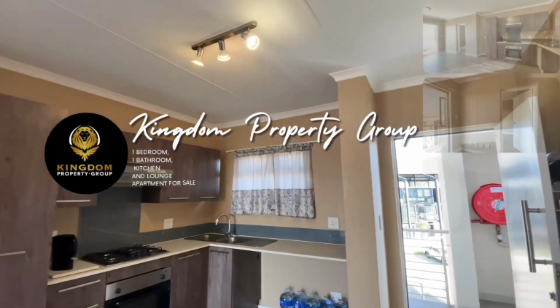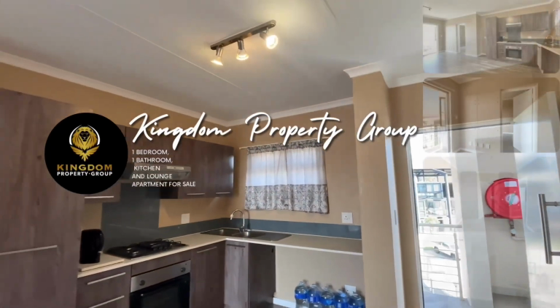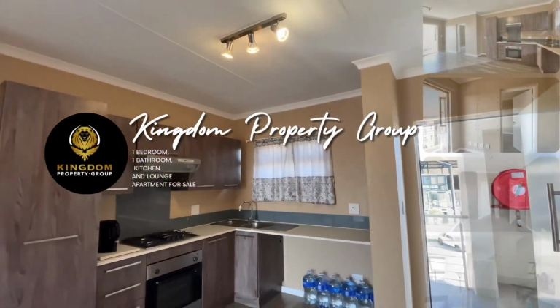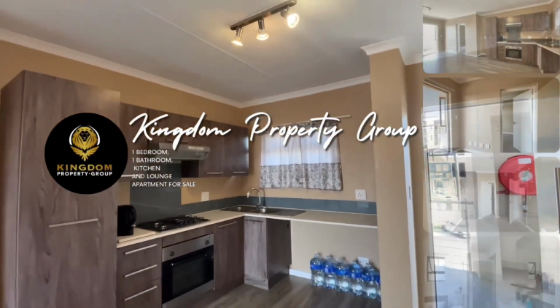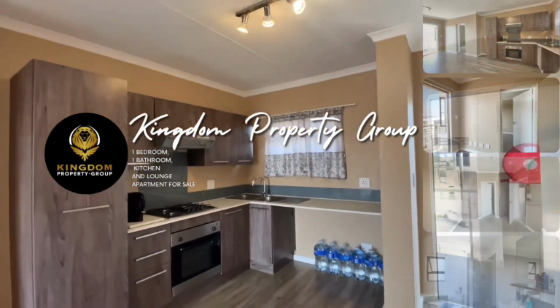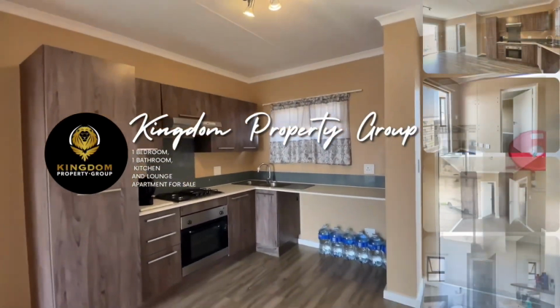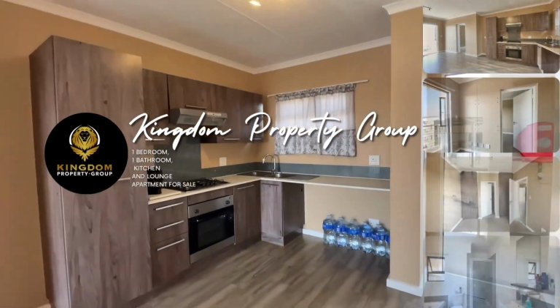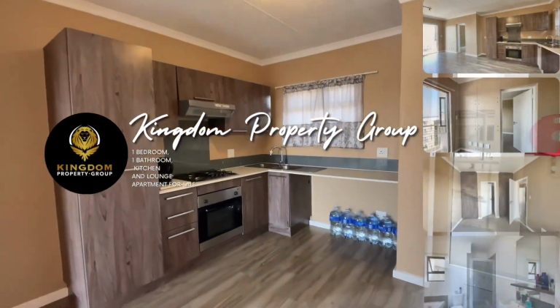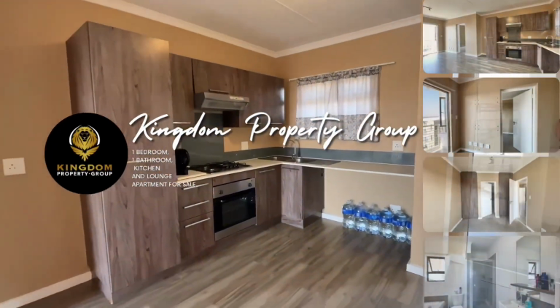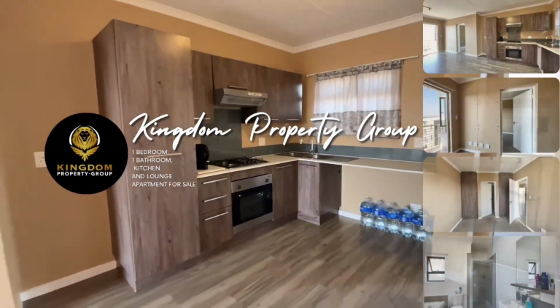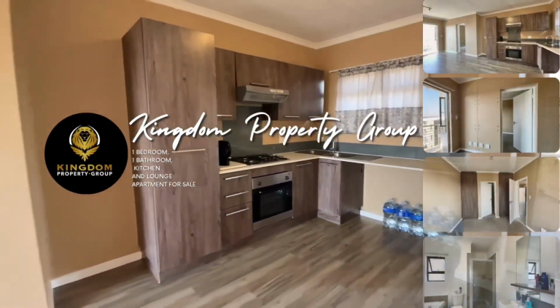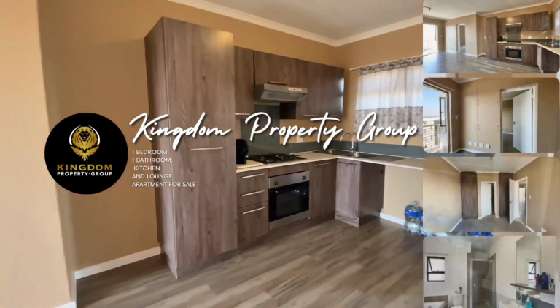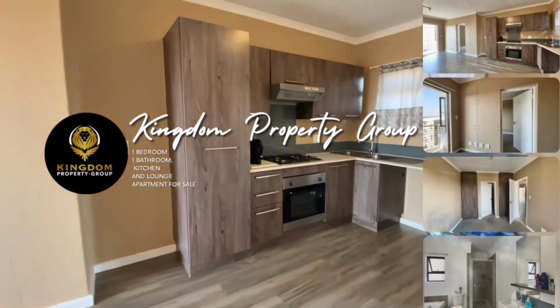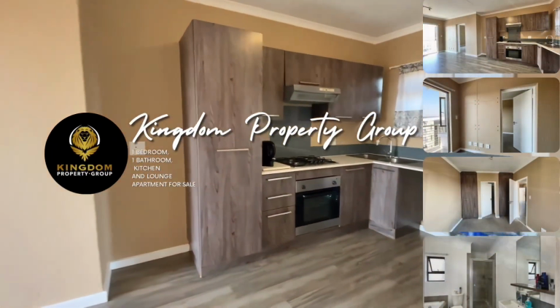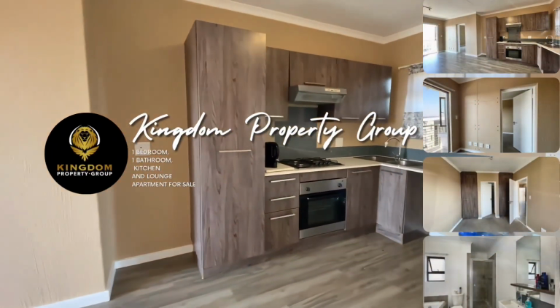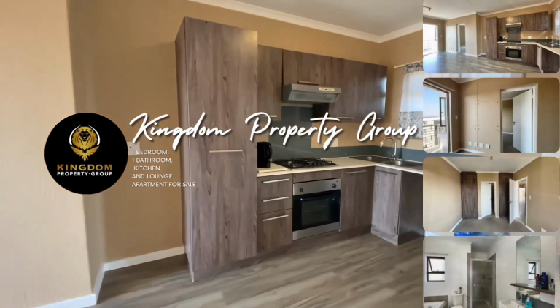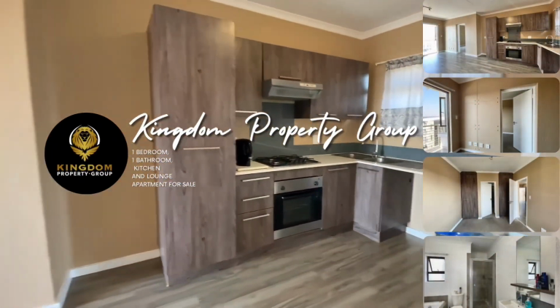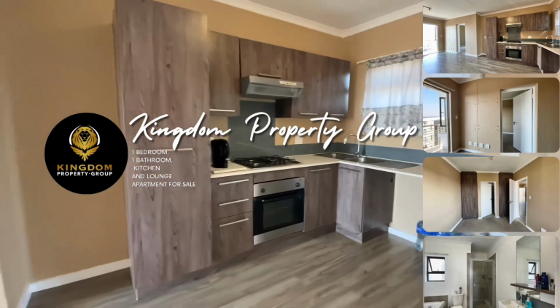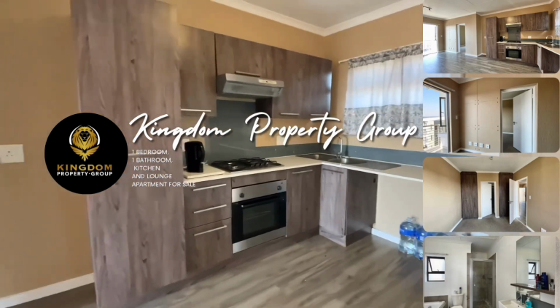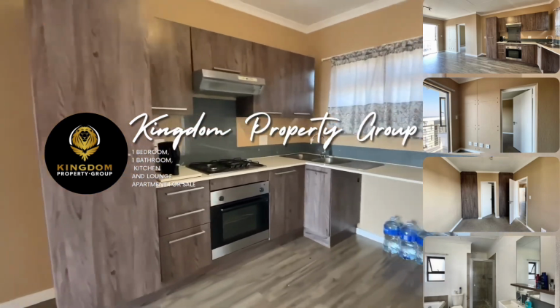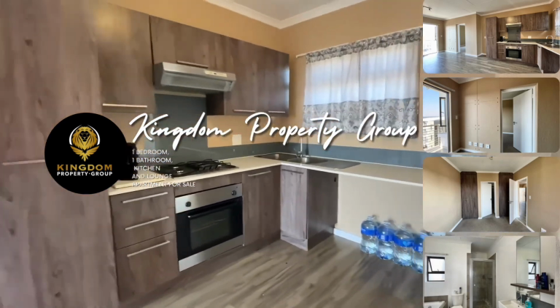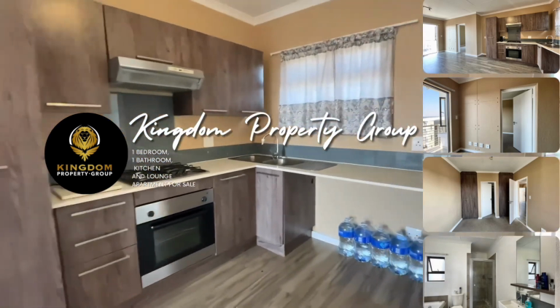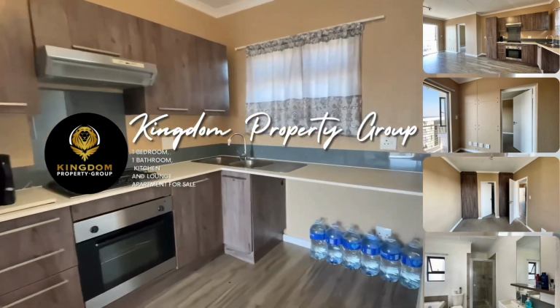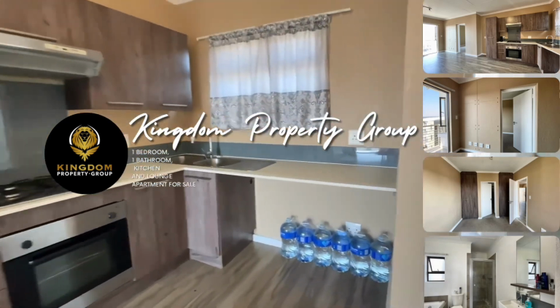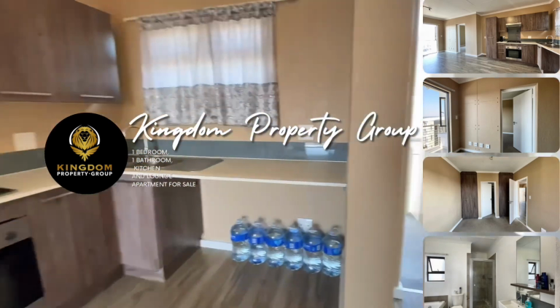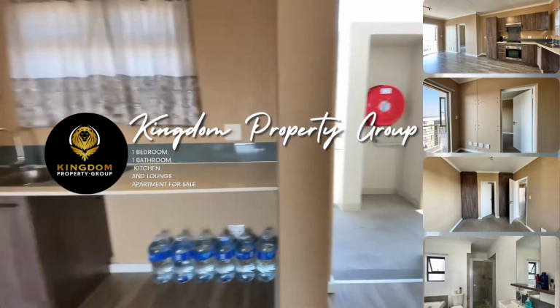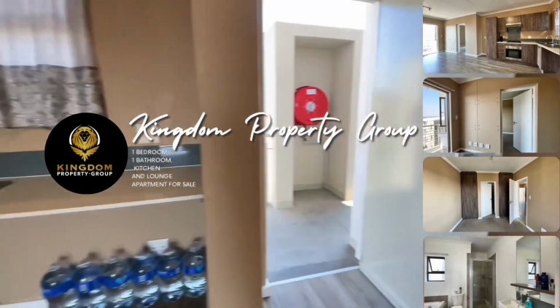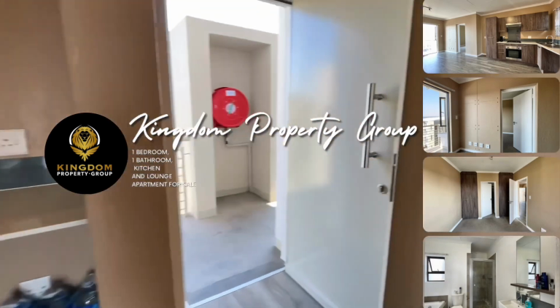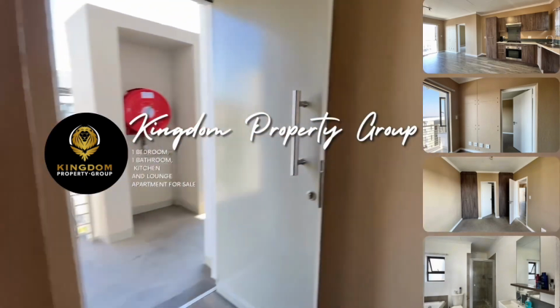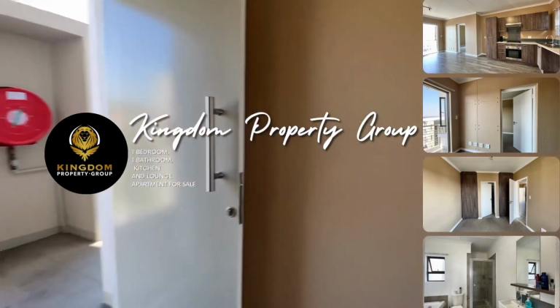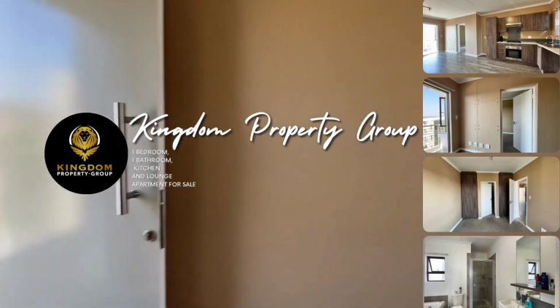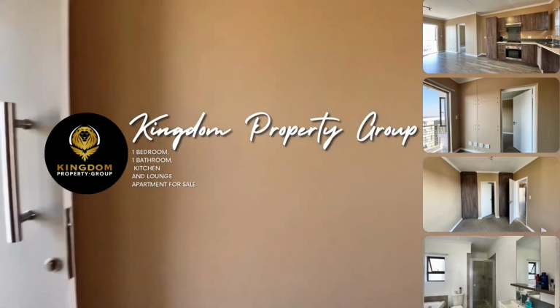Check out this one-bedroom, one-bathroom, kitchen and lounge apartment in Foley, Sandton.